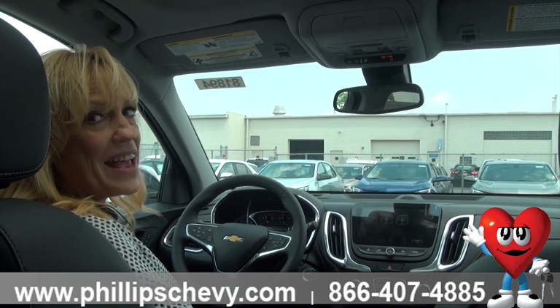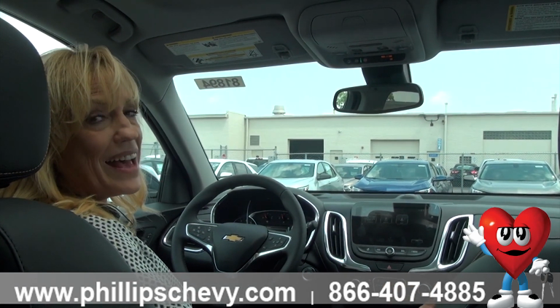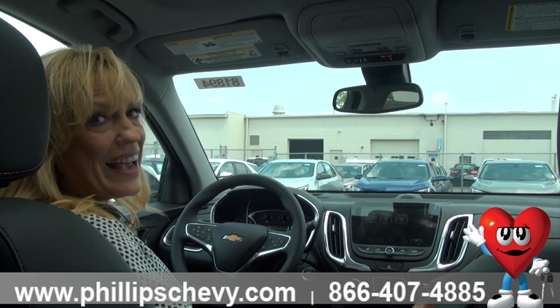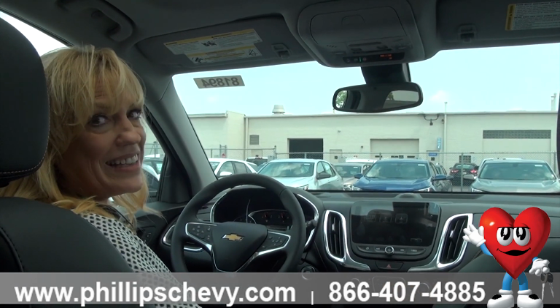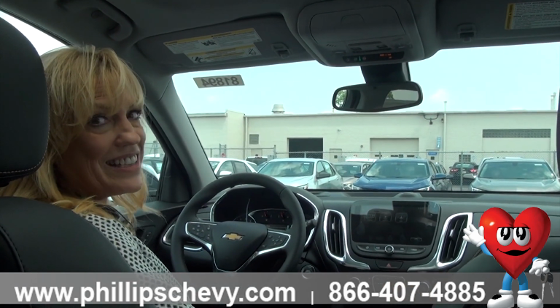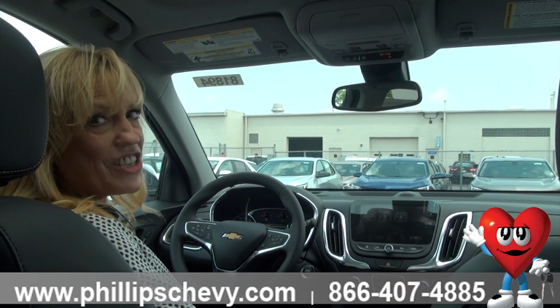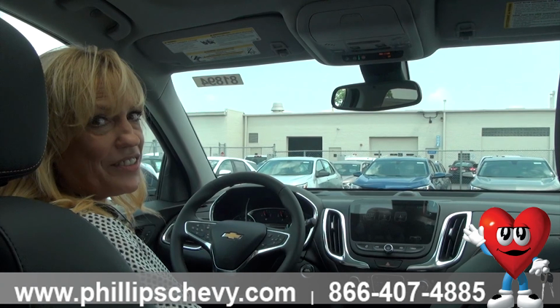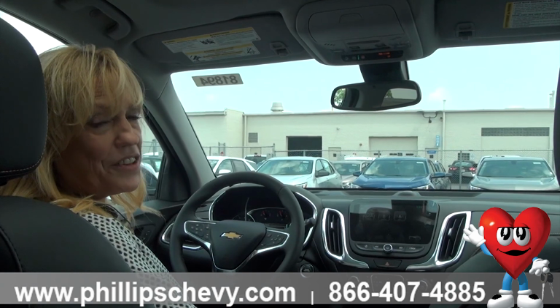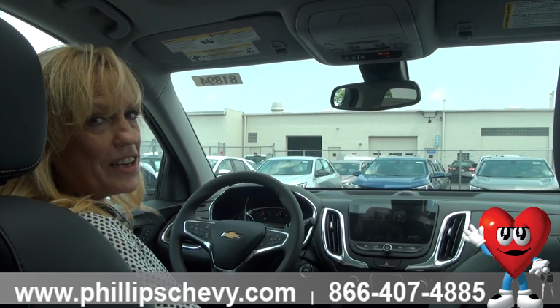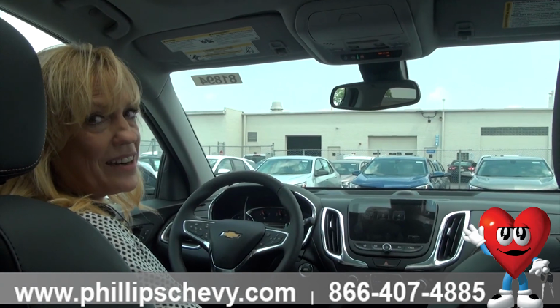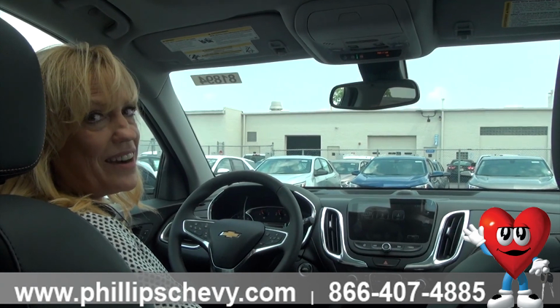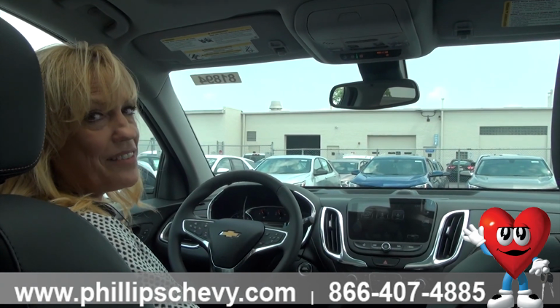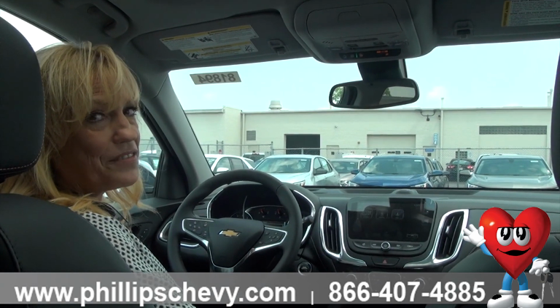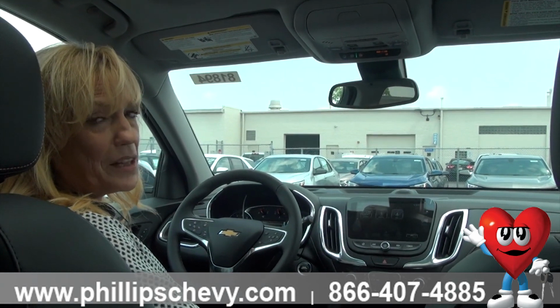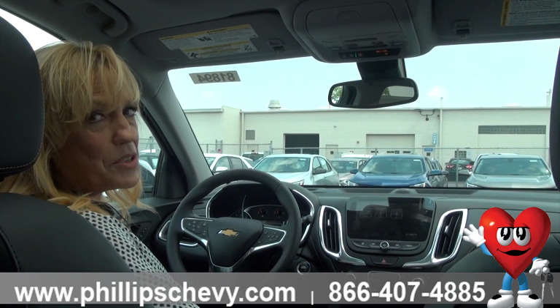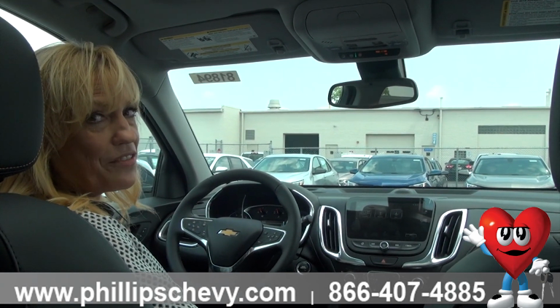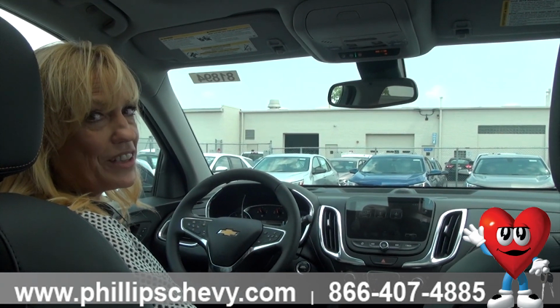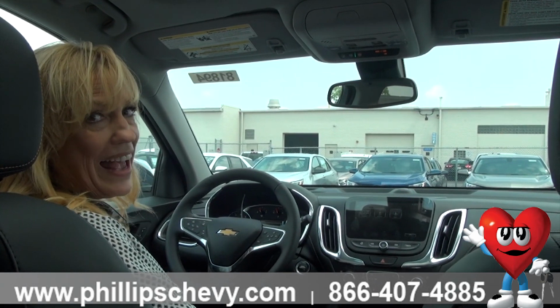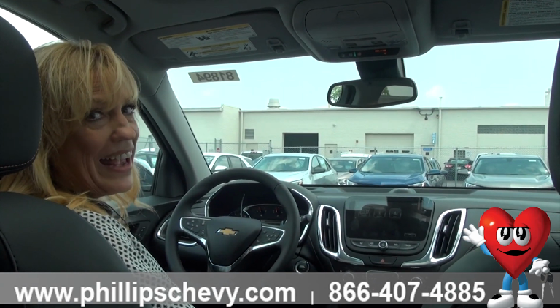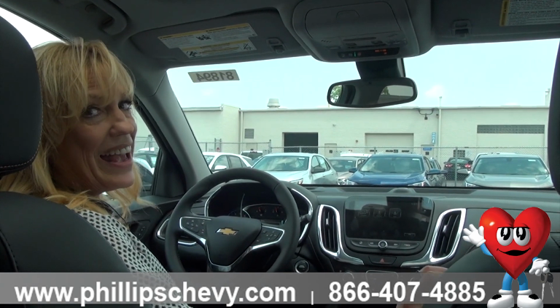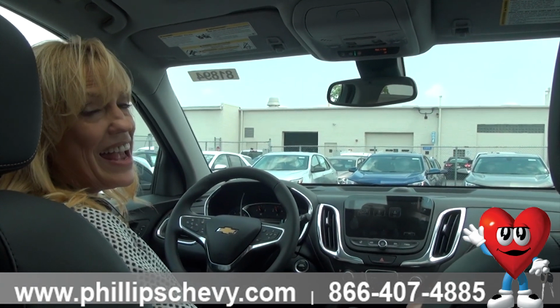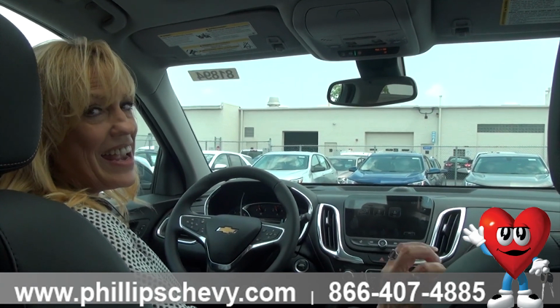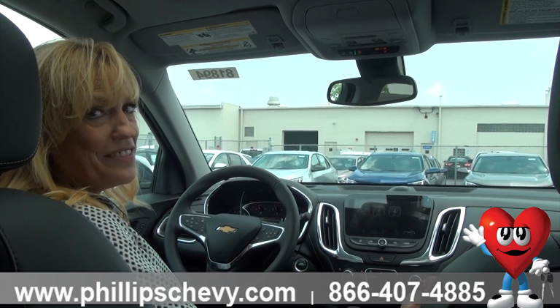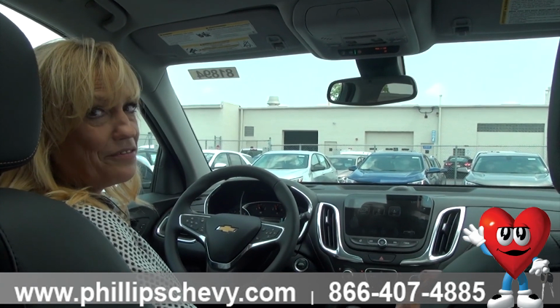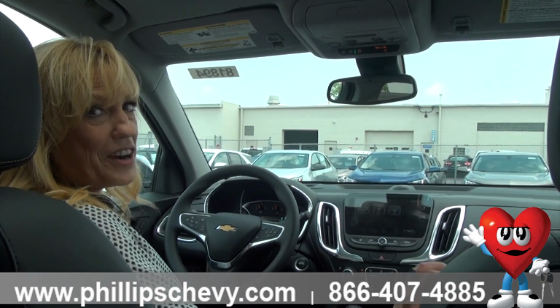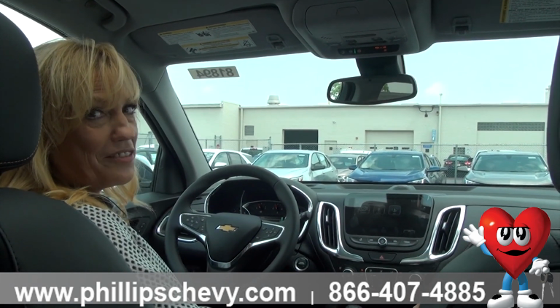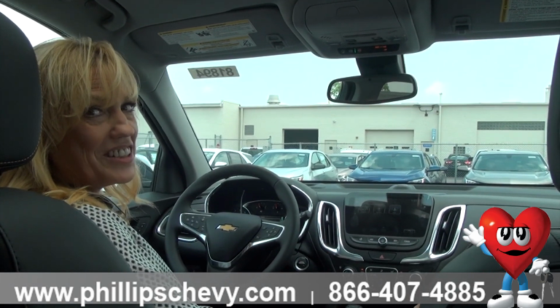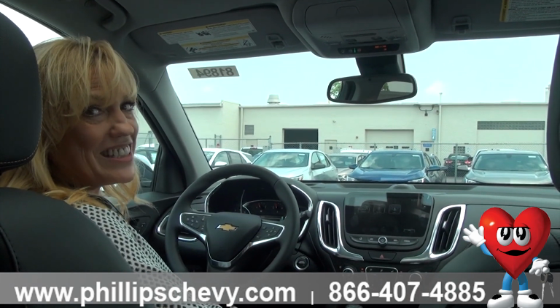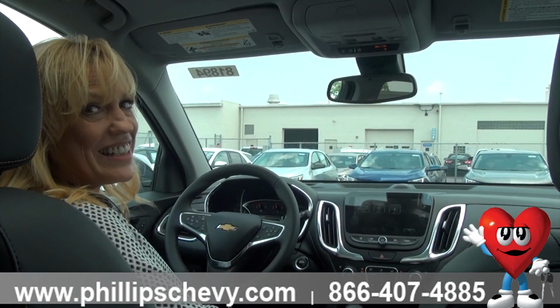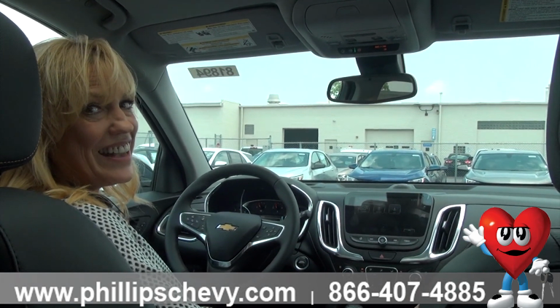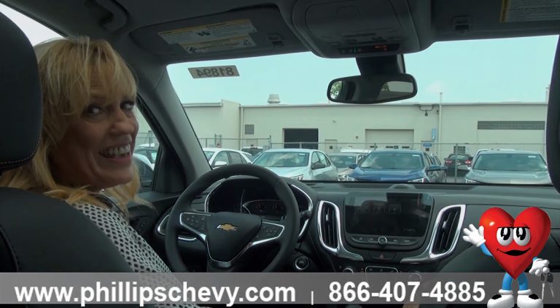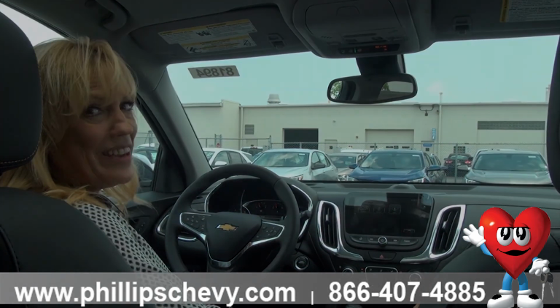Again, it's Jennifer here at Phillips Chevrolet in Frankfurt. Thank you.